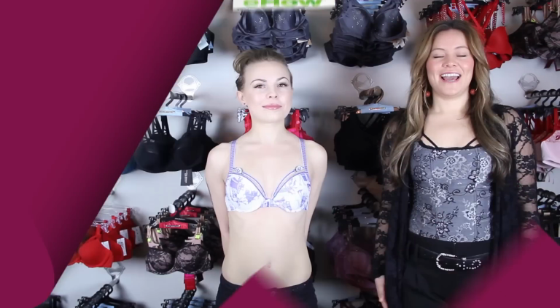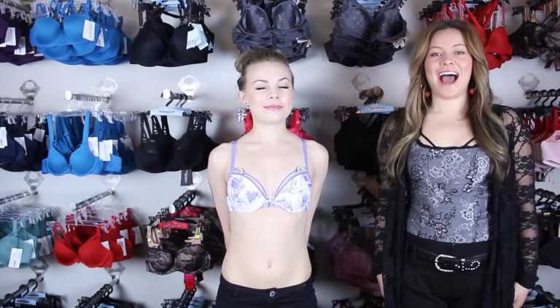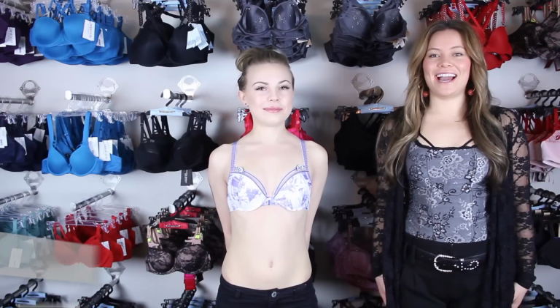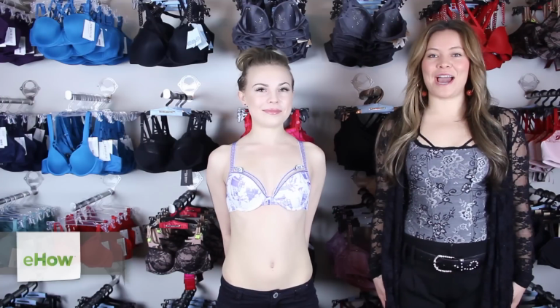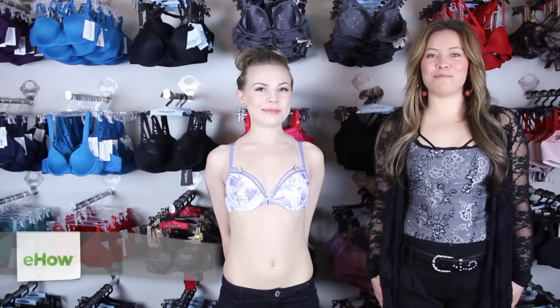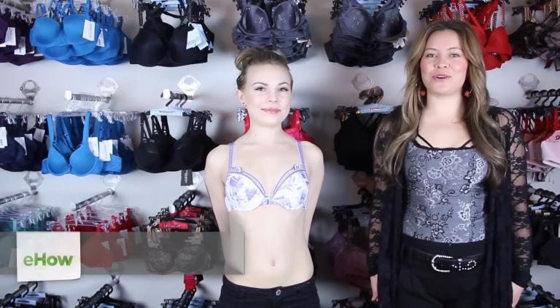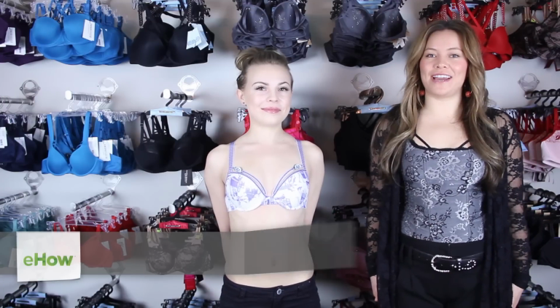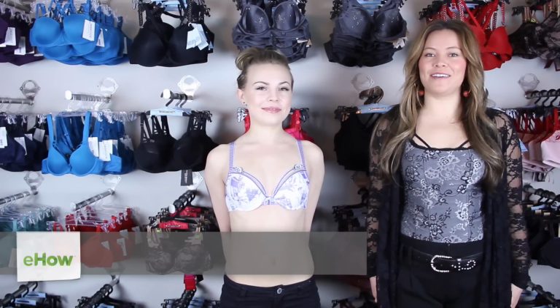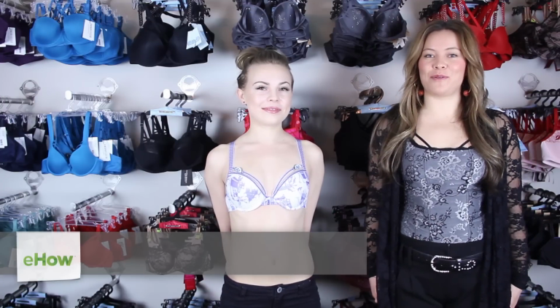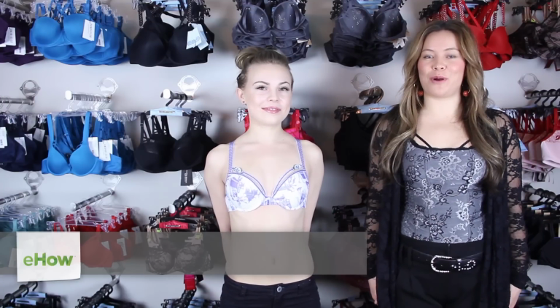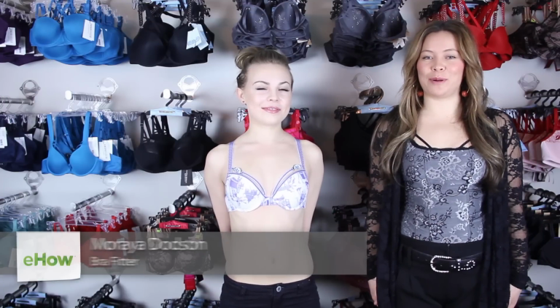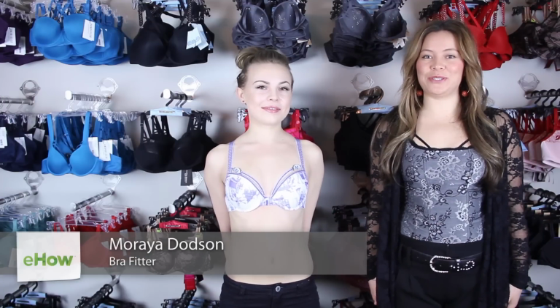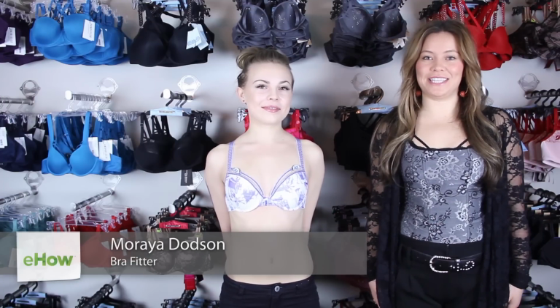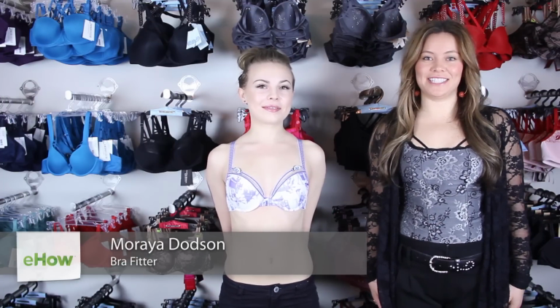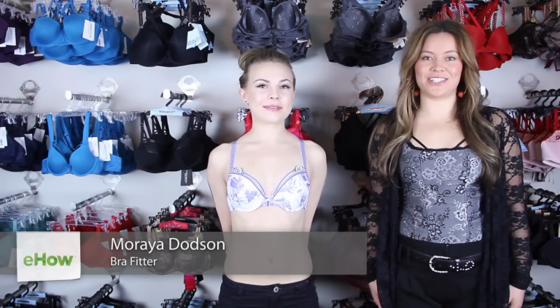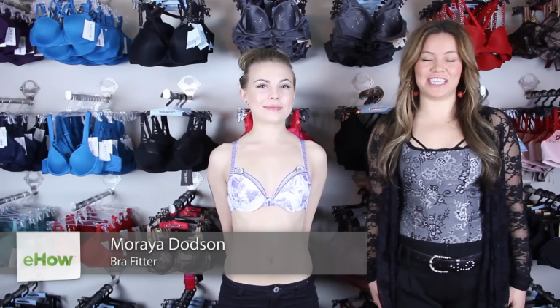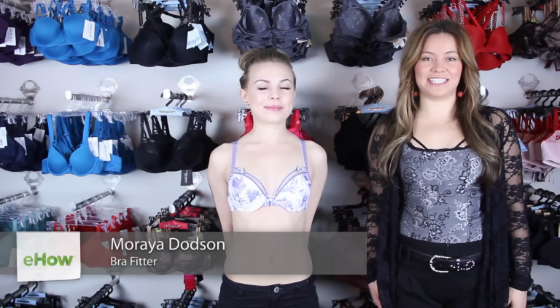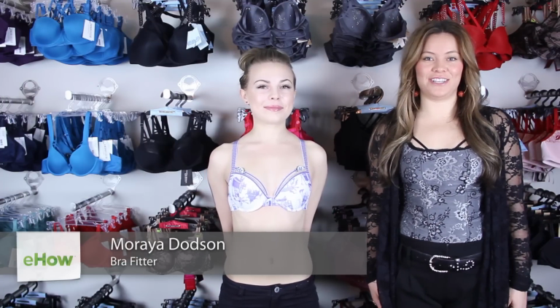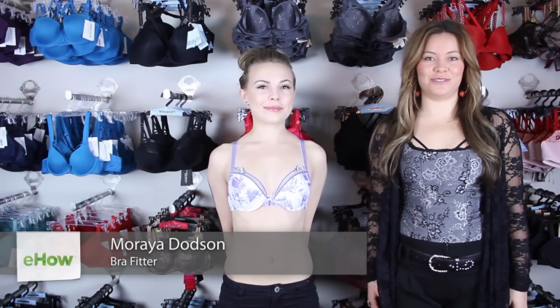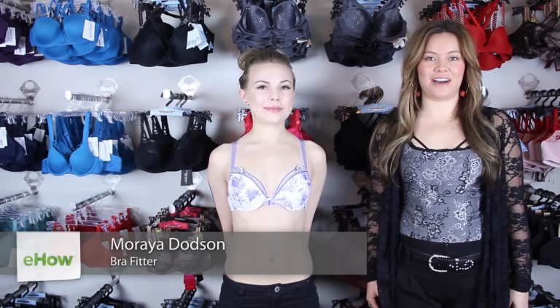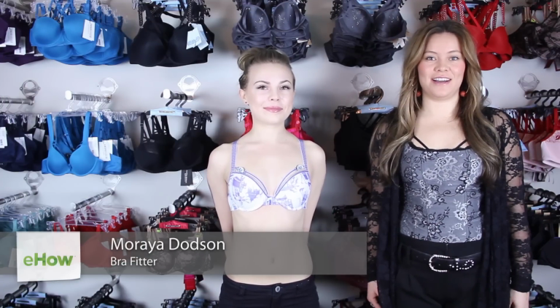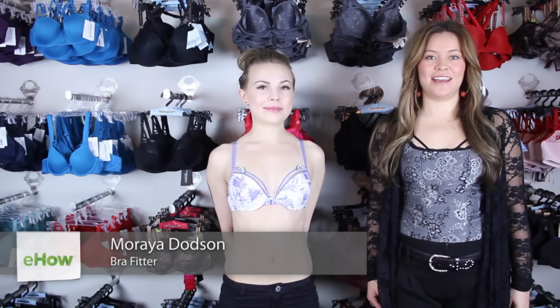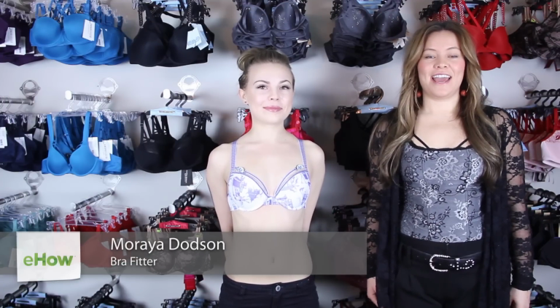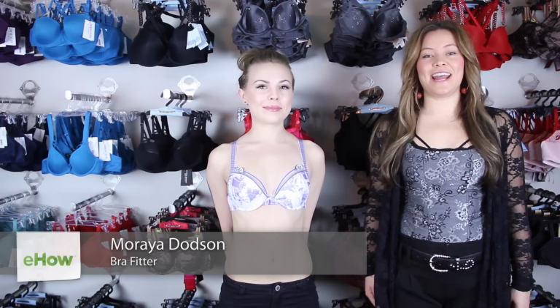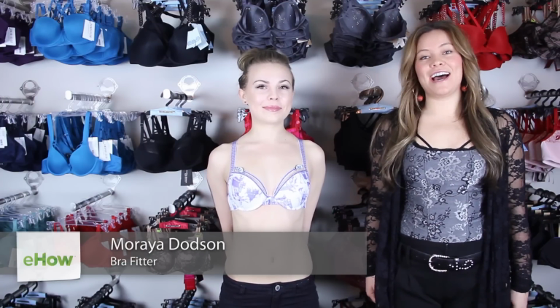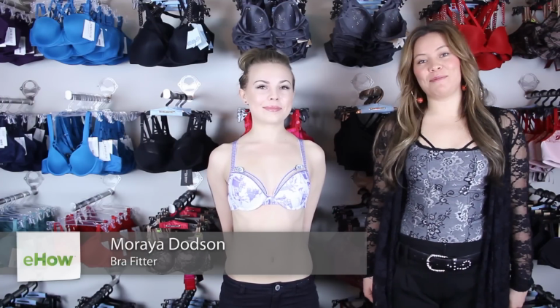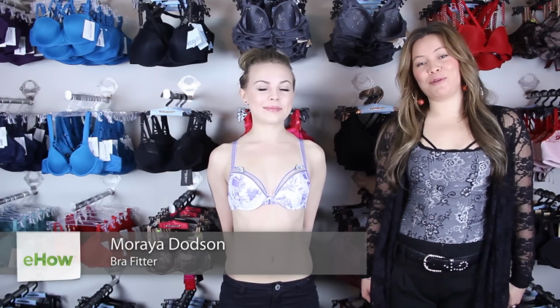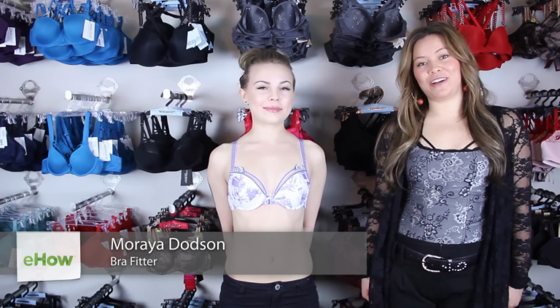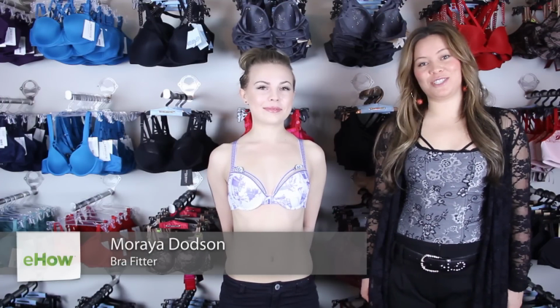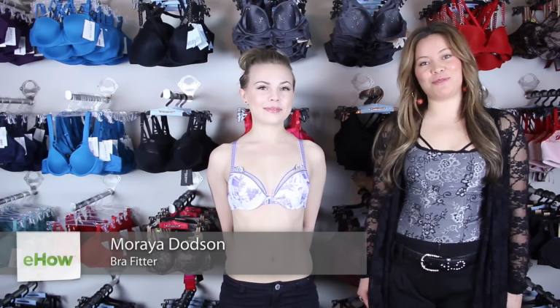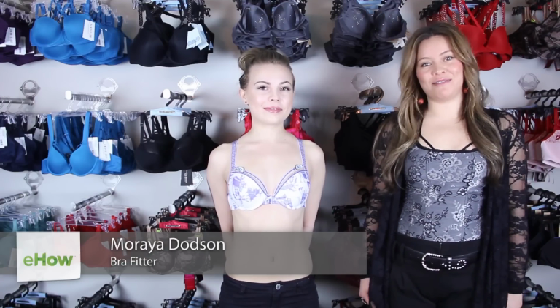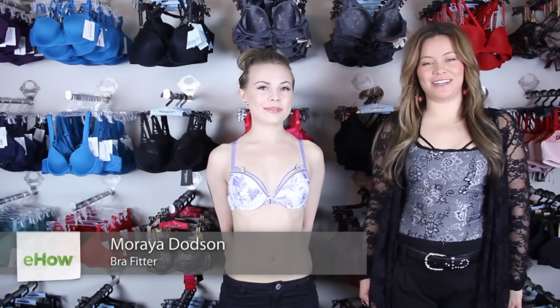Hi, I'm Mariah from Bra Bar Boutique in Salt Lake City, Utah, and I am a professional bra fitter.